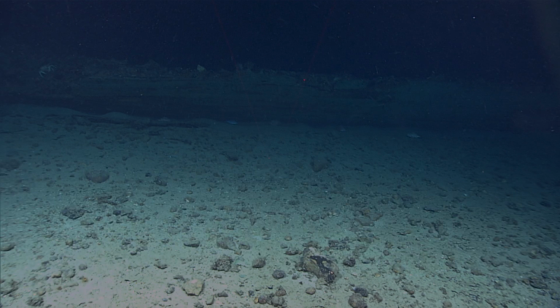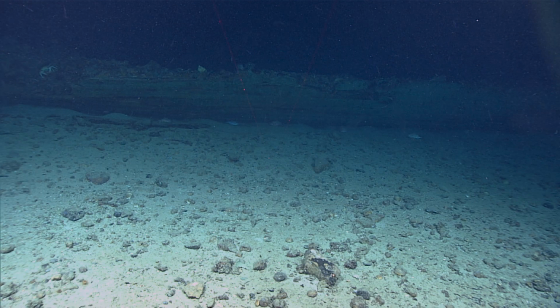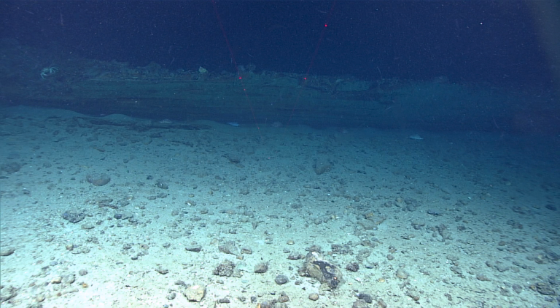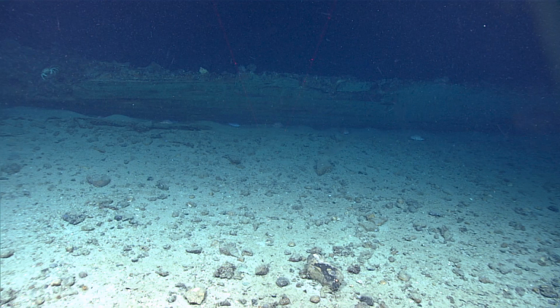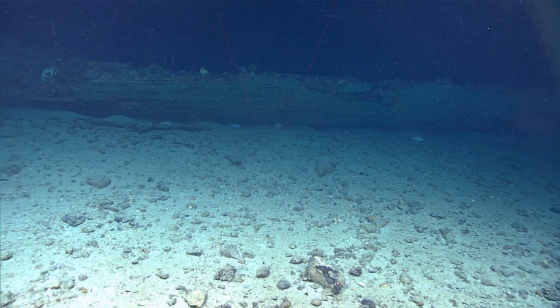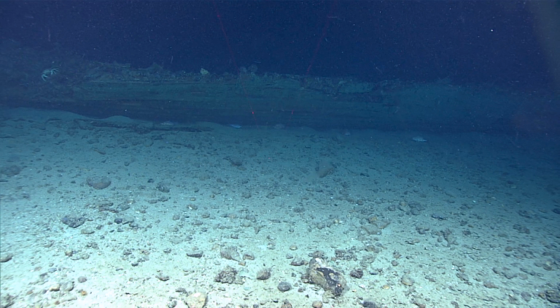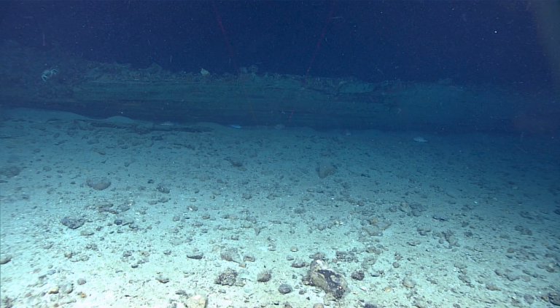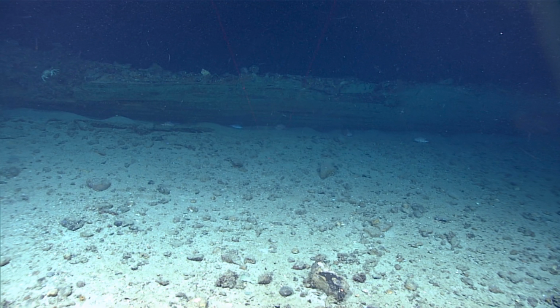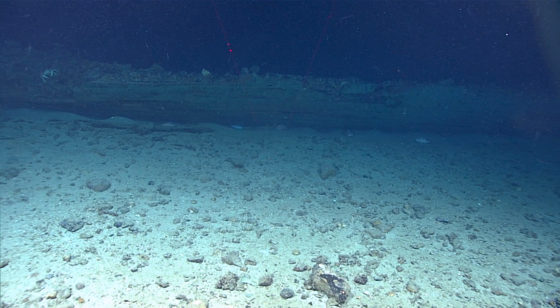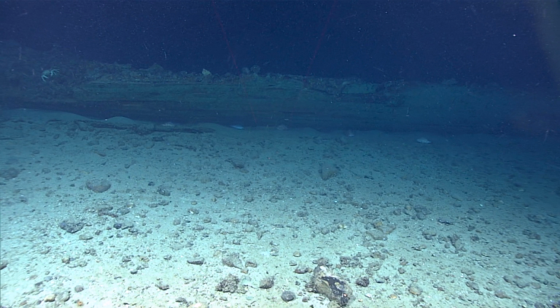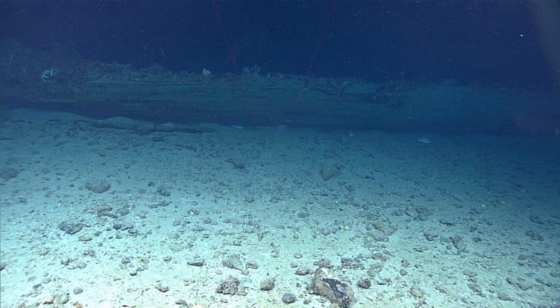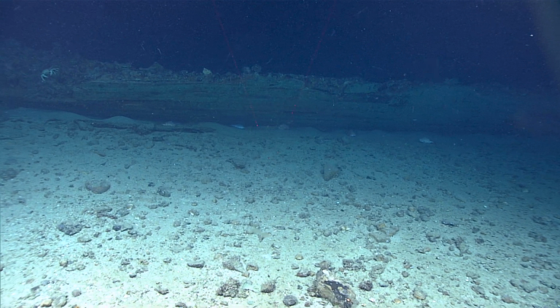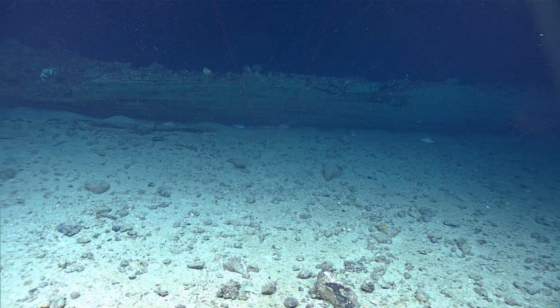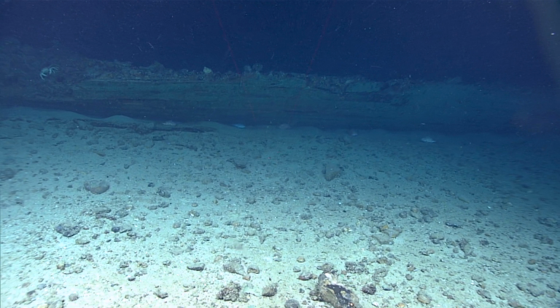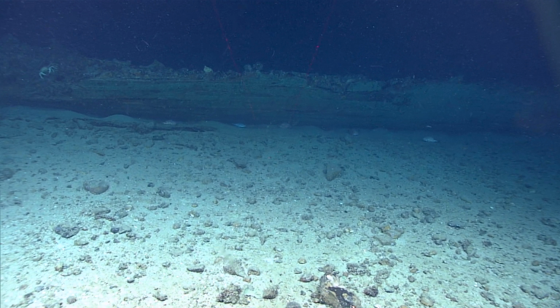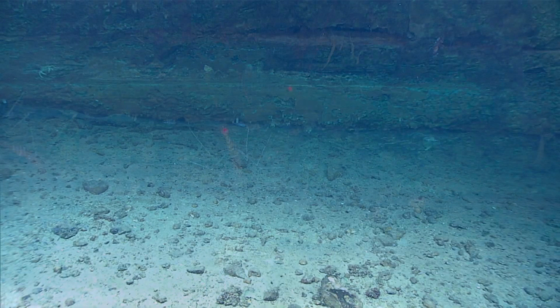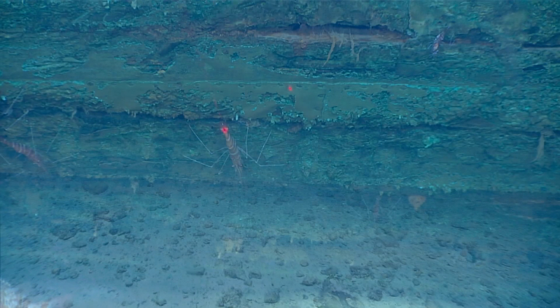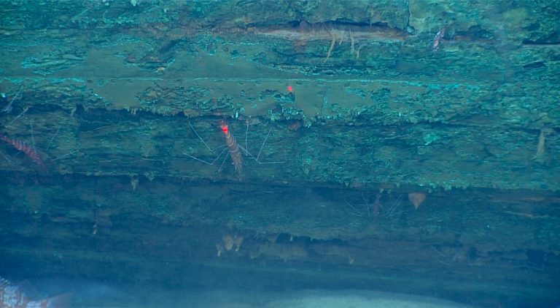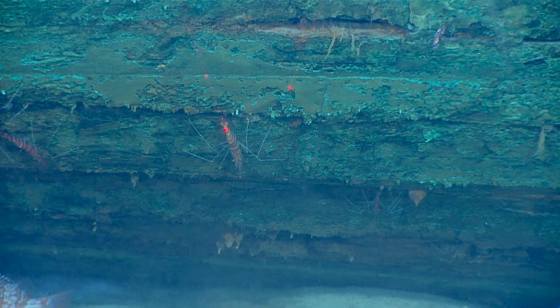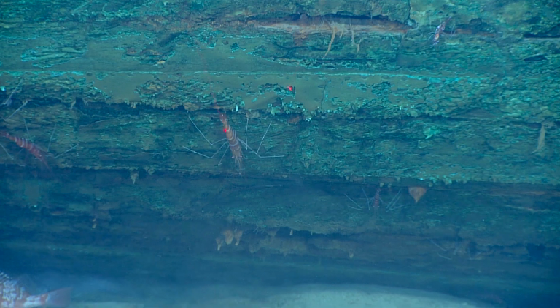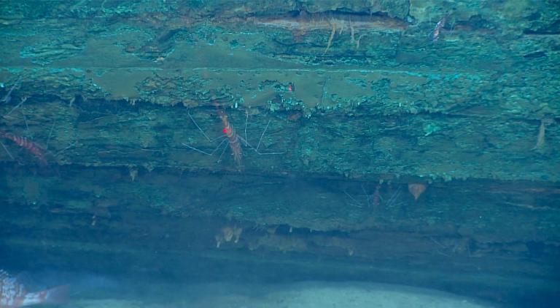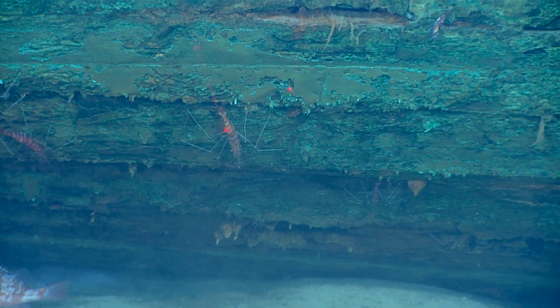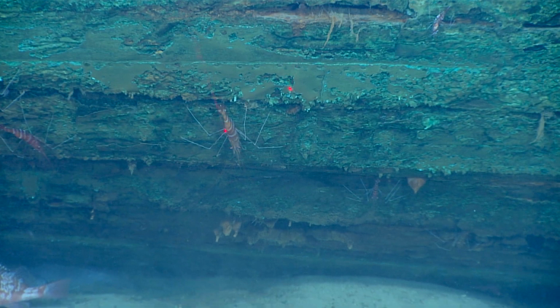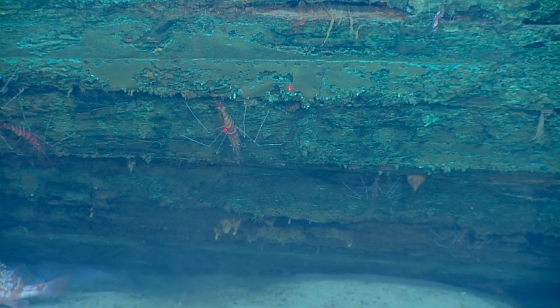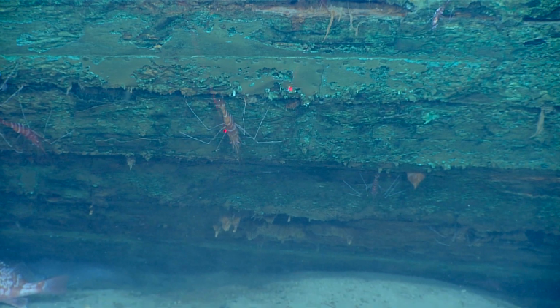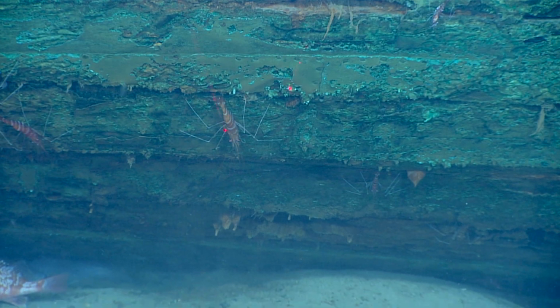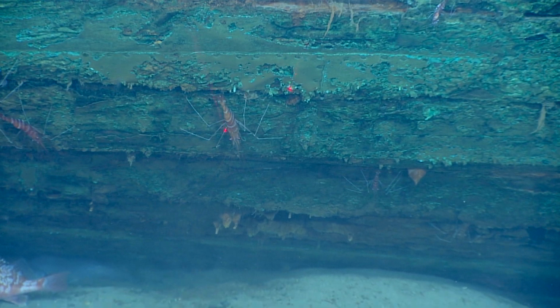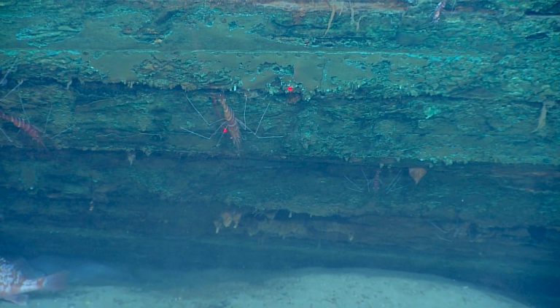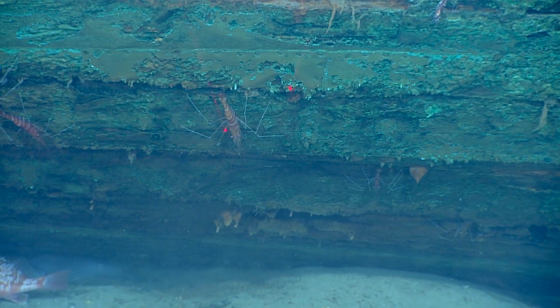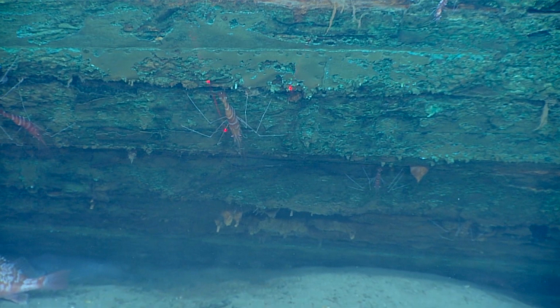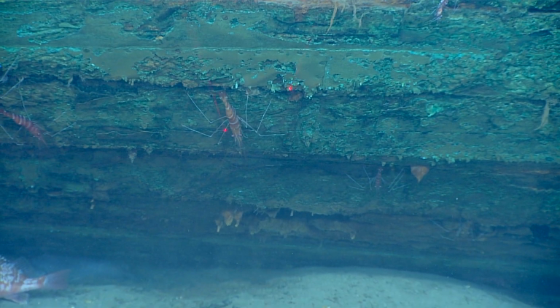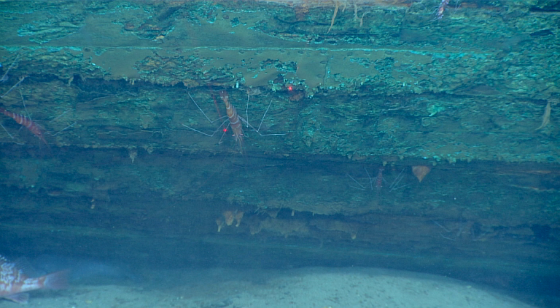Did we find you a shipwreck? There is something. We can all definitely agree this is man-made.